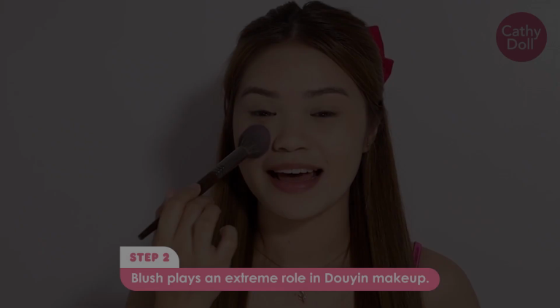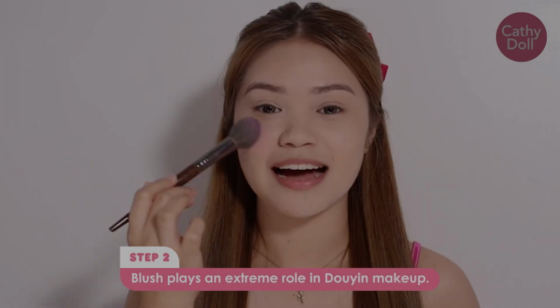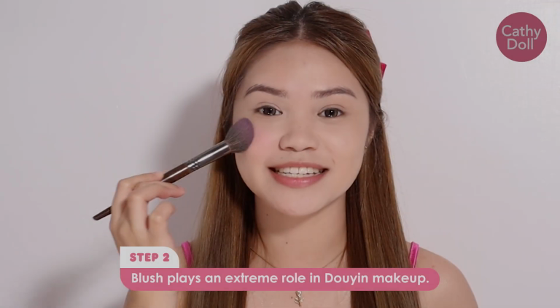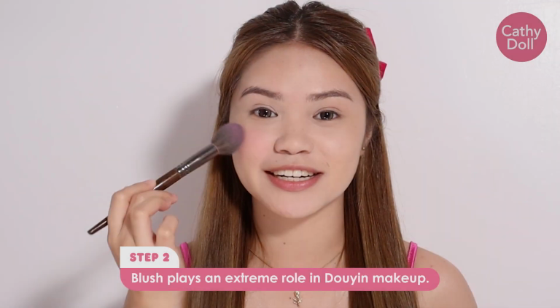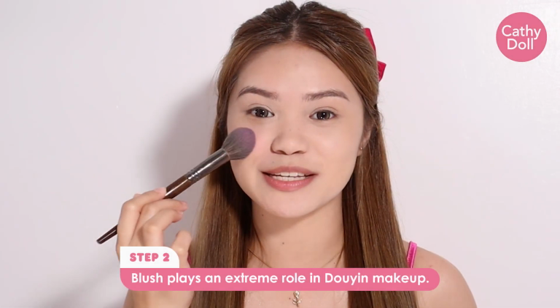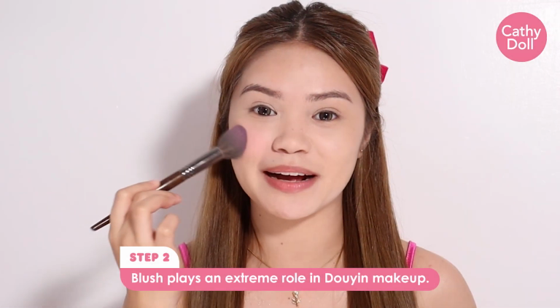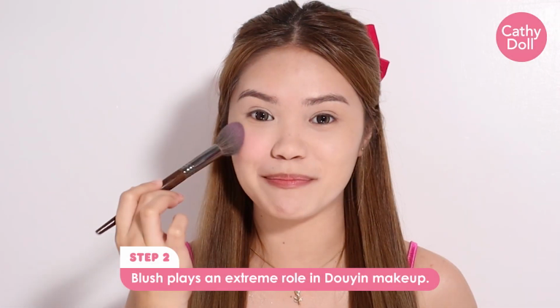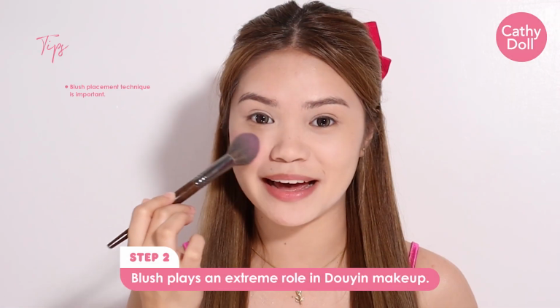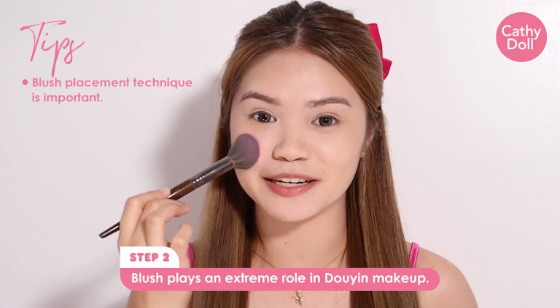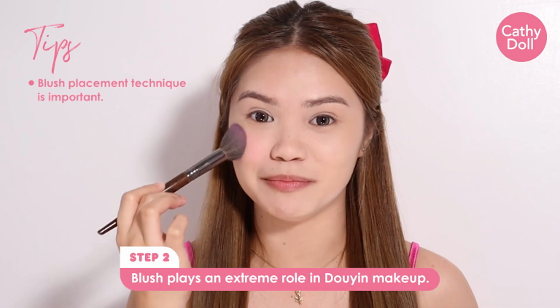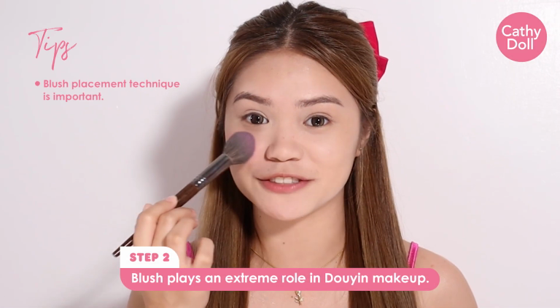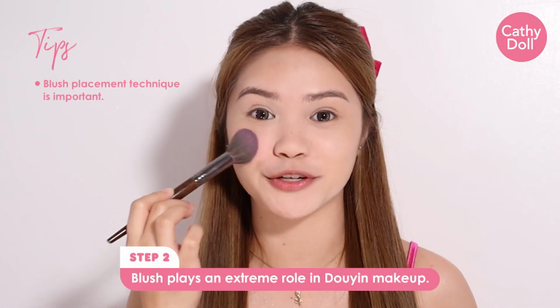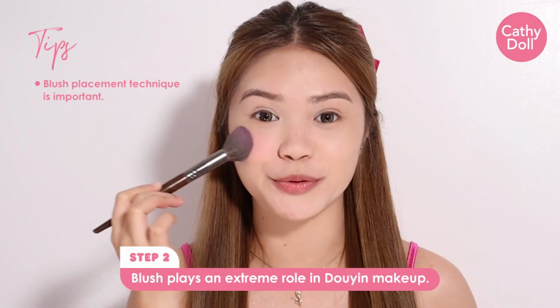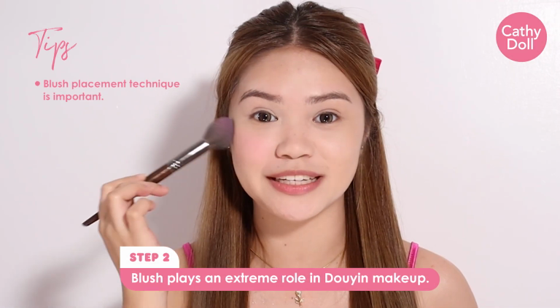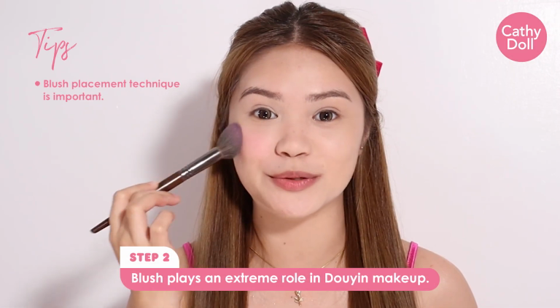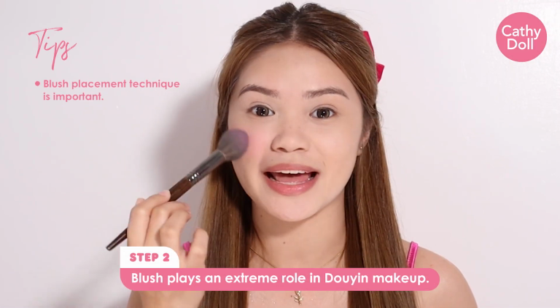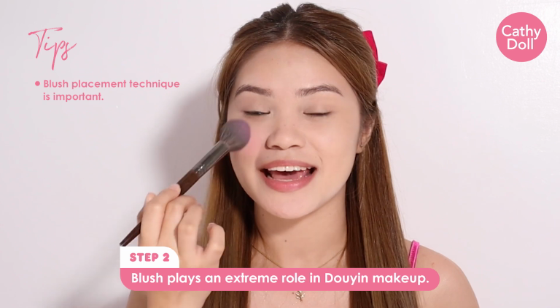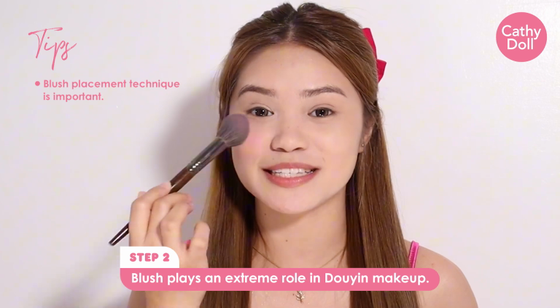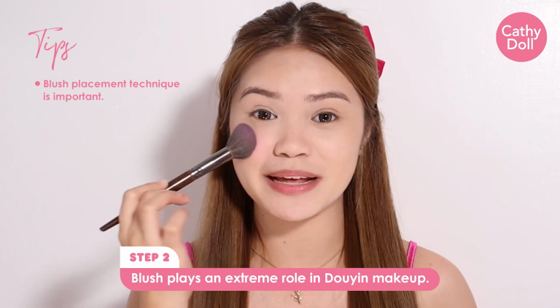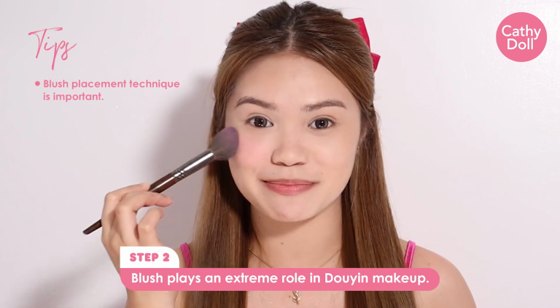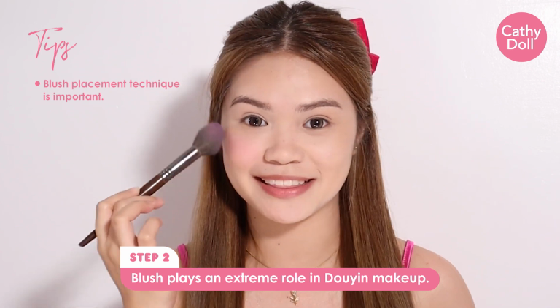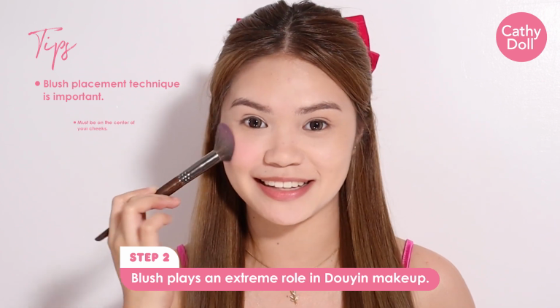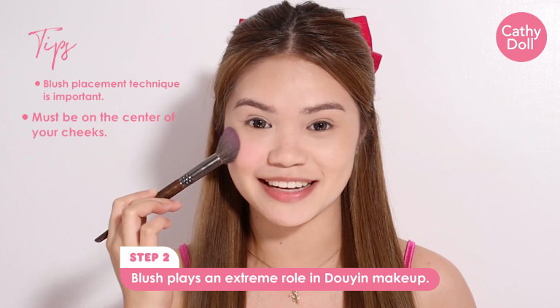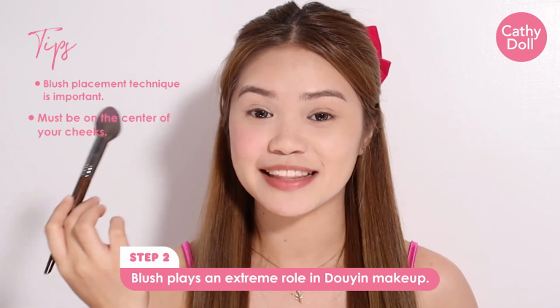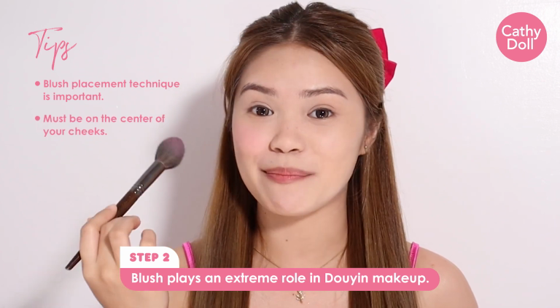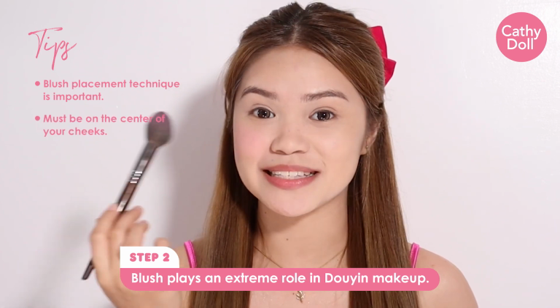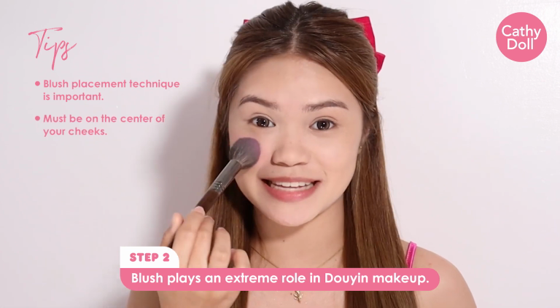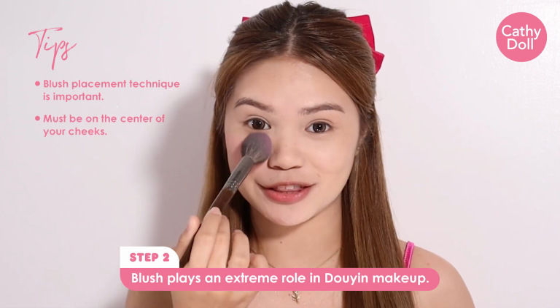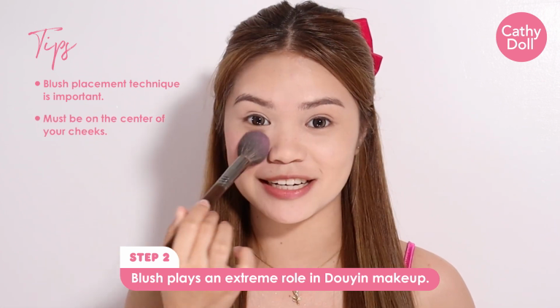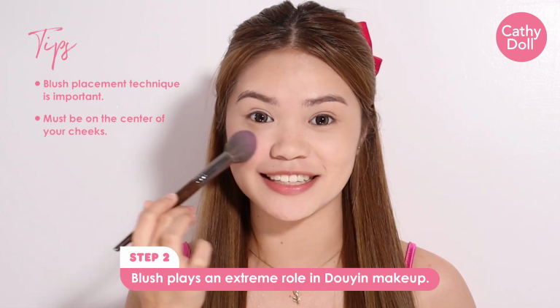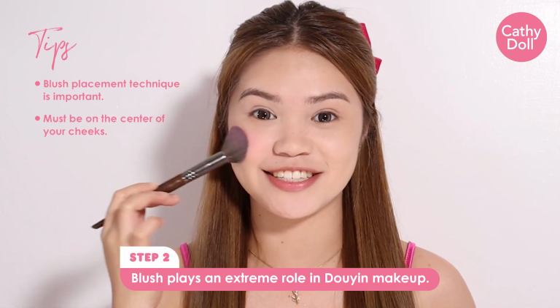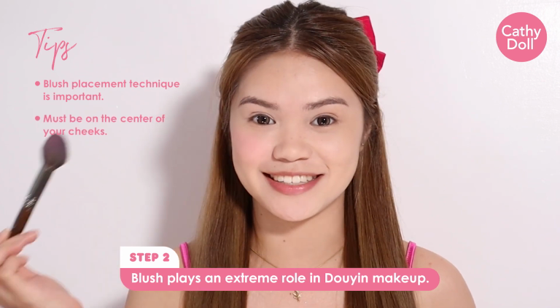Ang secret sa pag-a-apply ng blush for Douyin look is the placement technique. Dapat sa center lang ng cheeks.